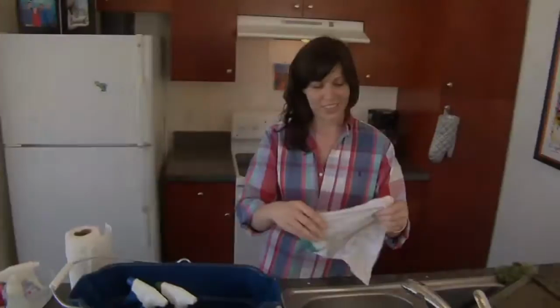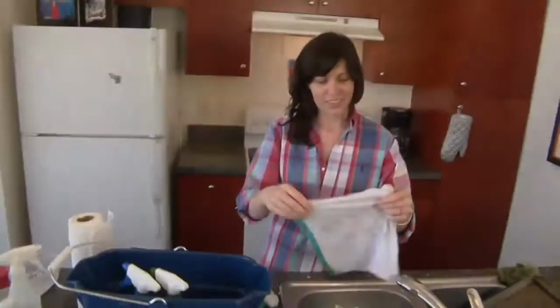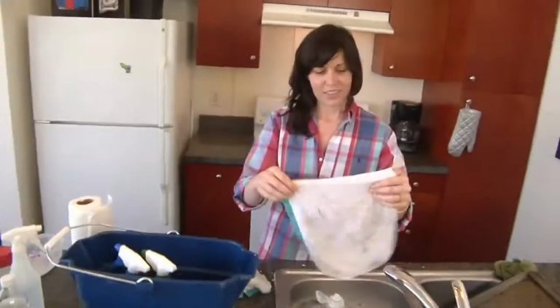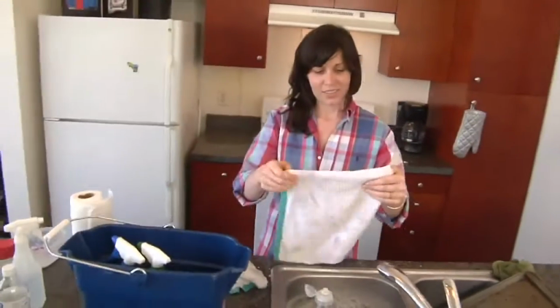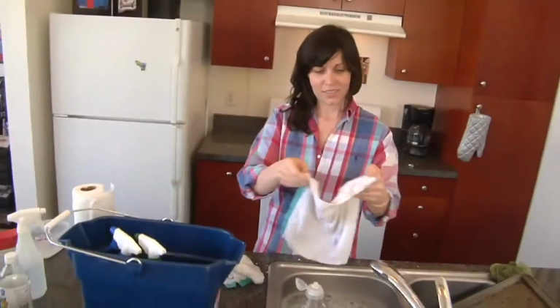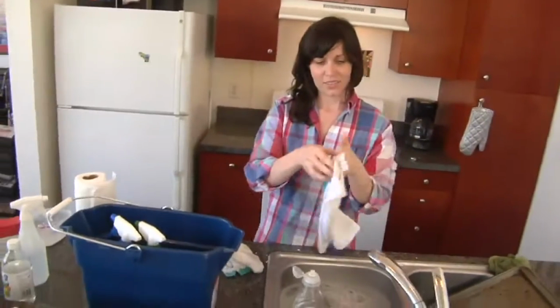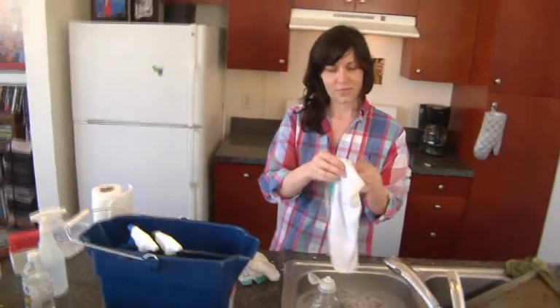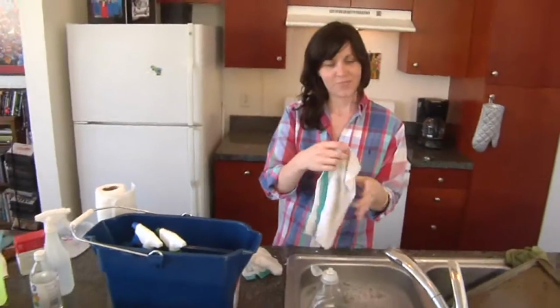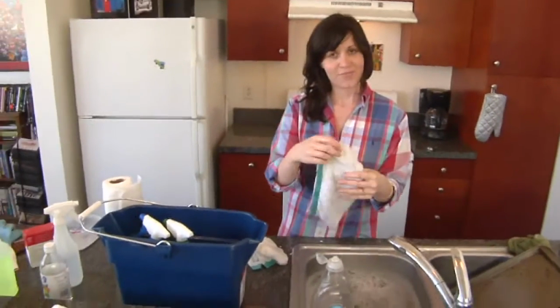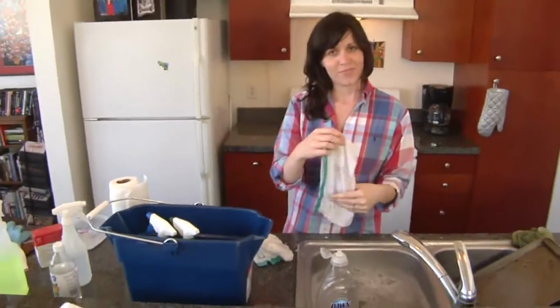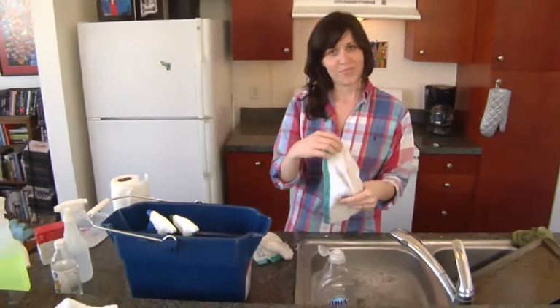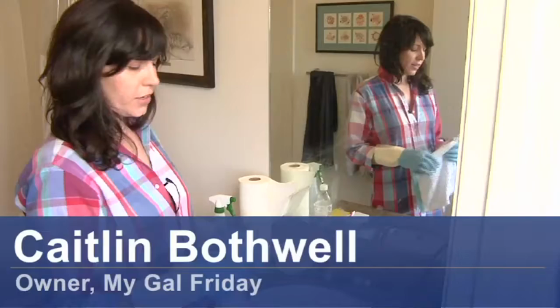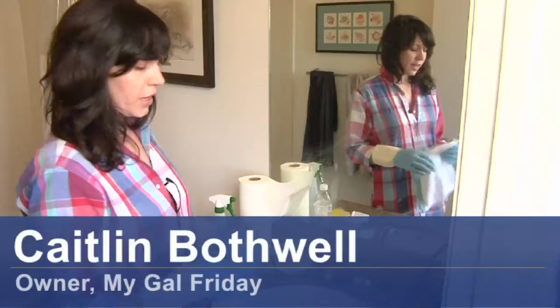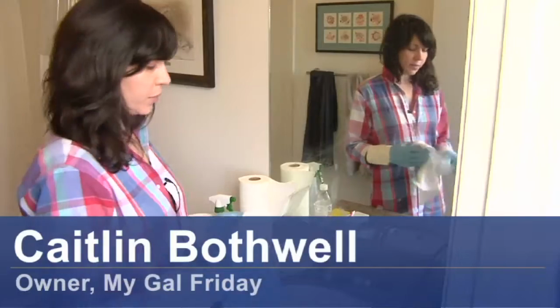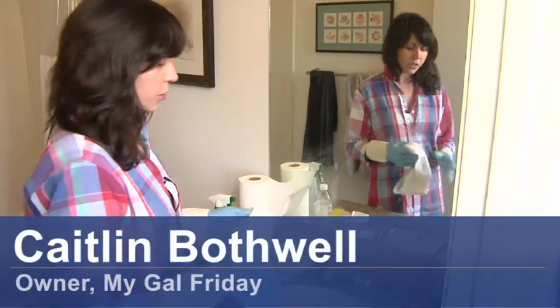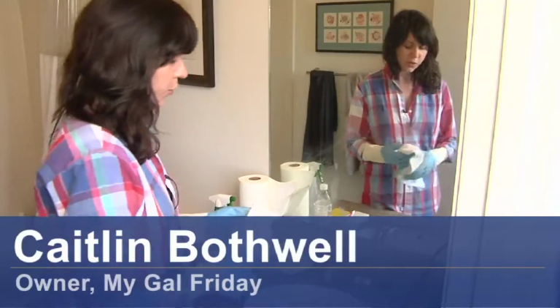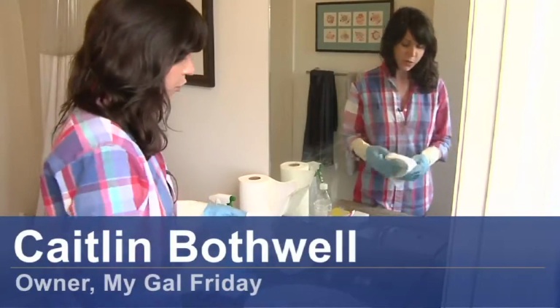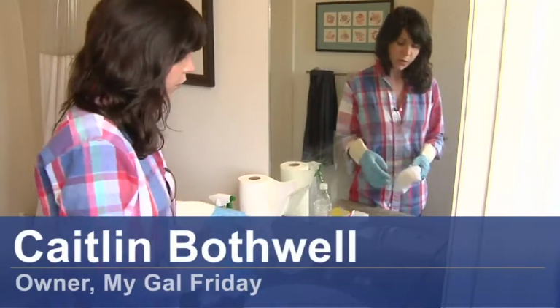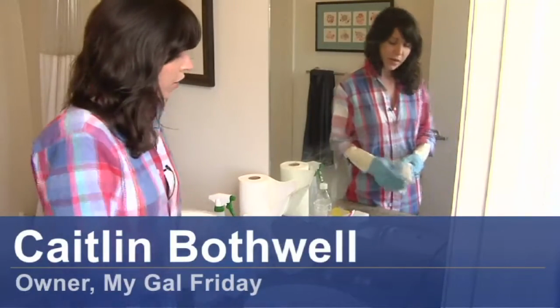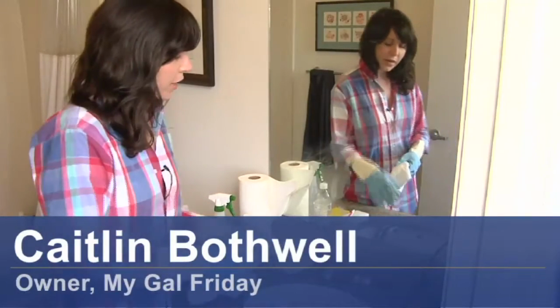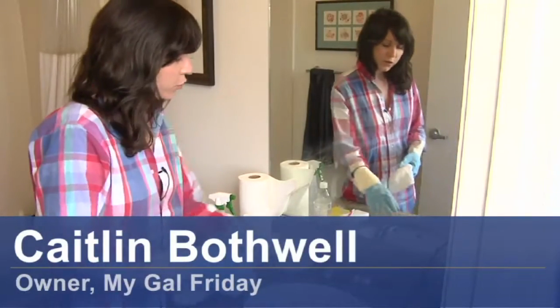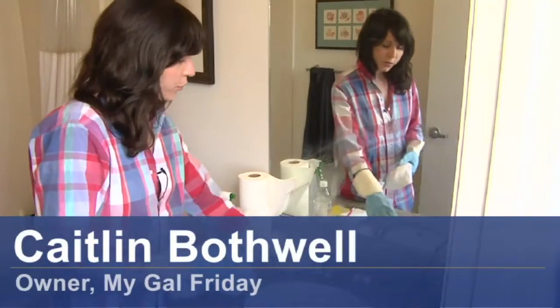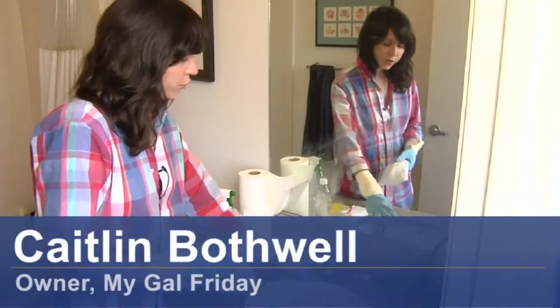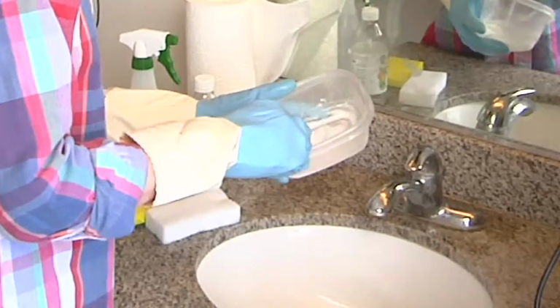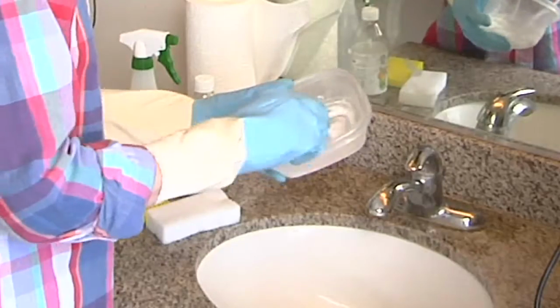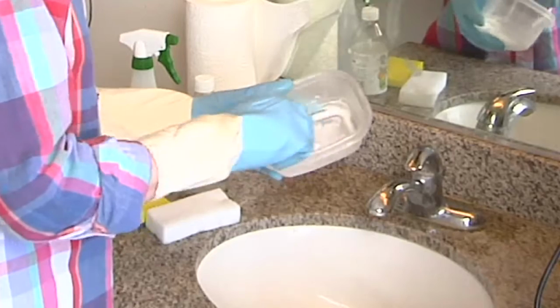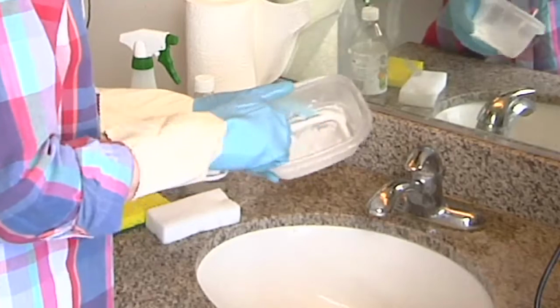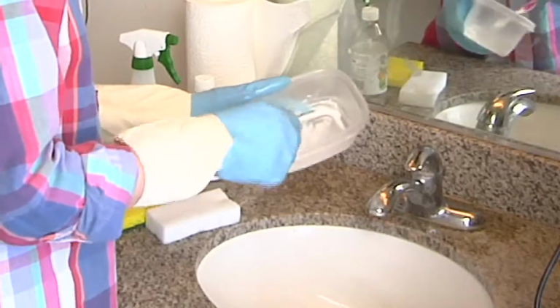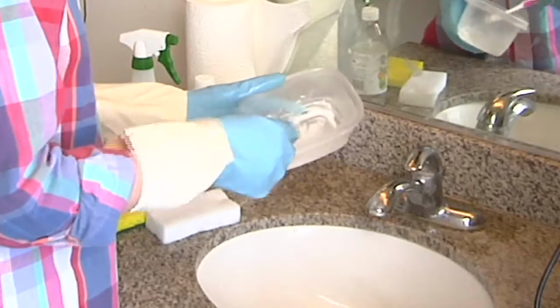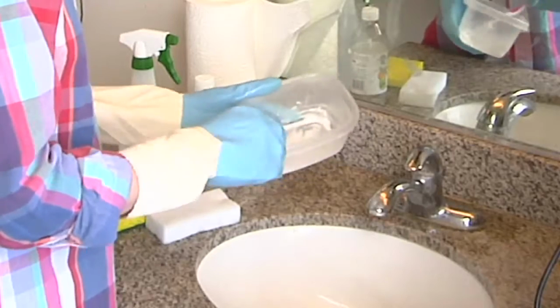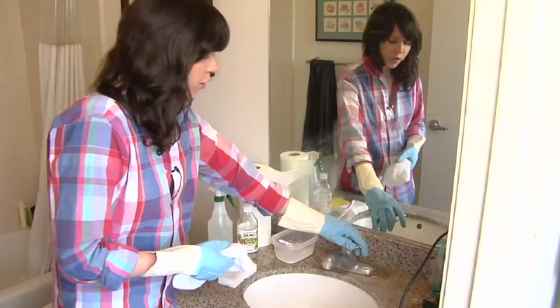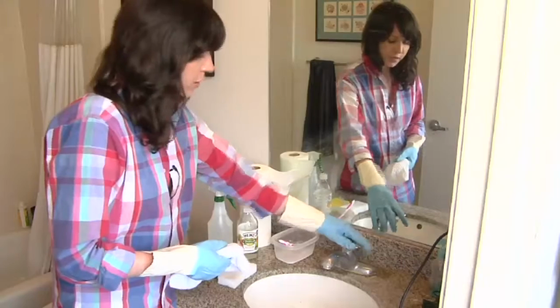Hi, I'm Kaitlyn from My Girl Friday, and I'm going to show you how to remove soap scum from a bathroom faucet.